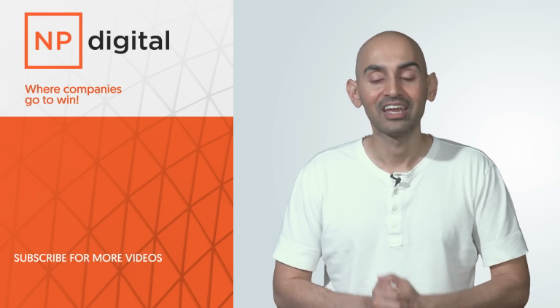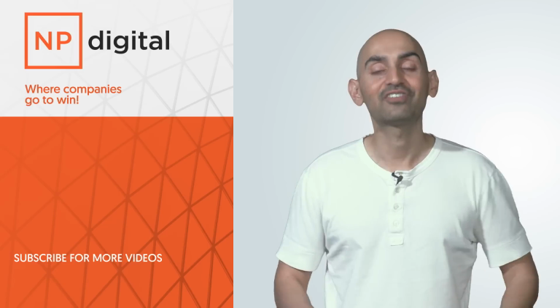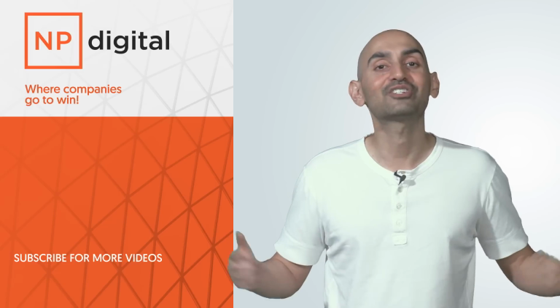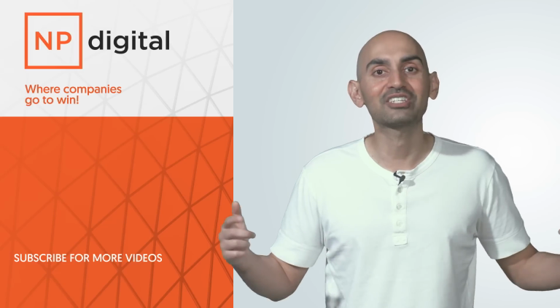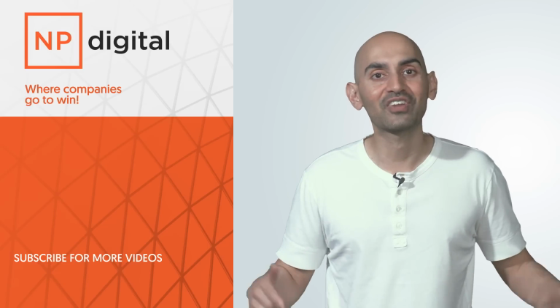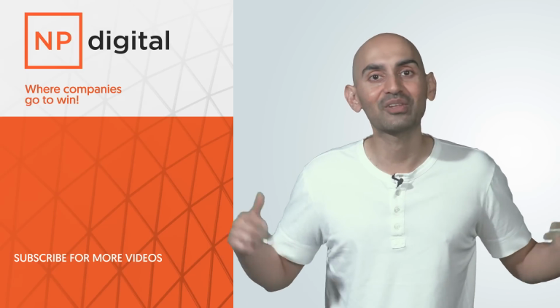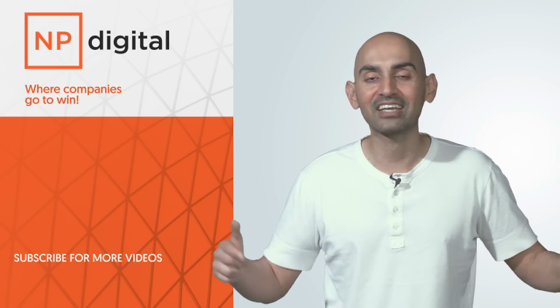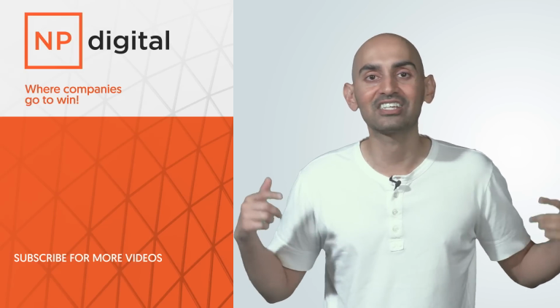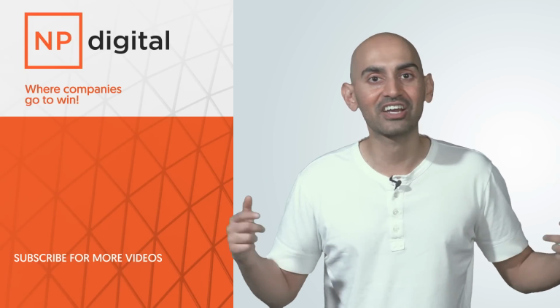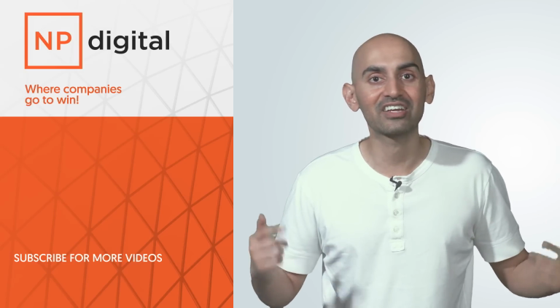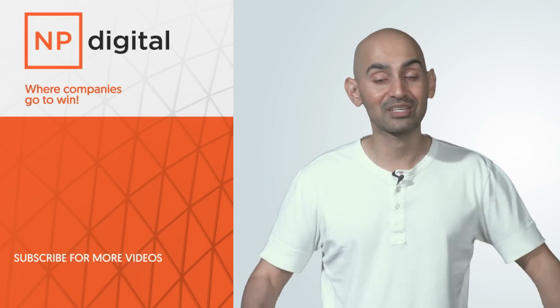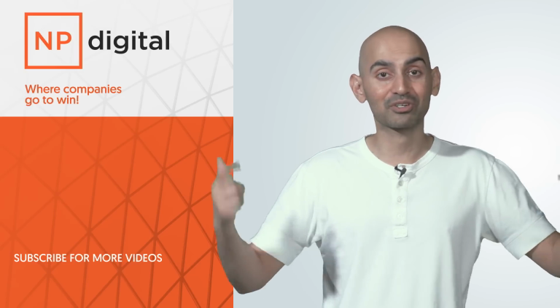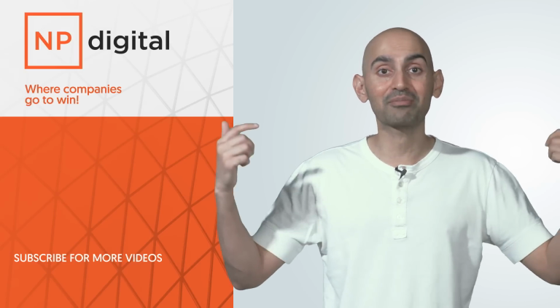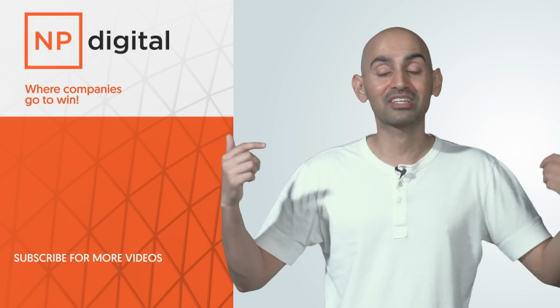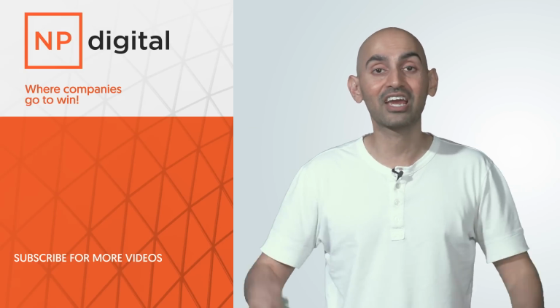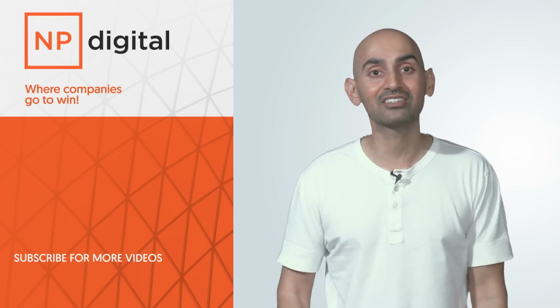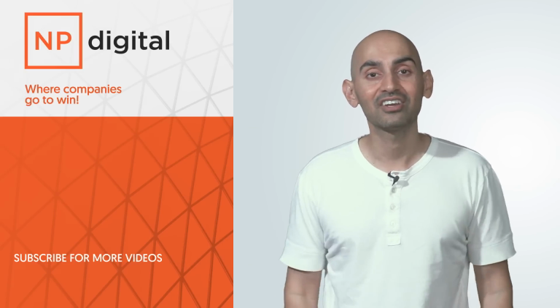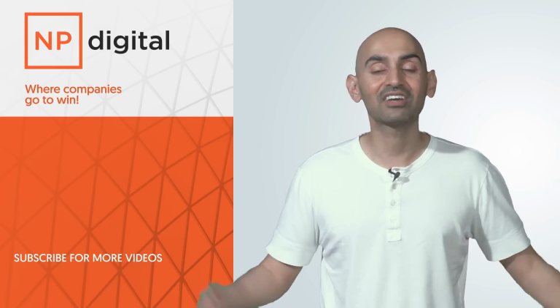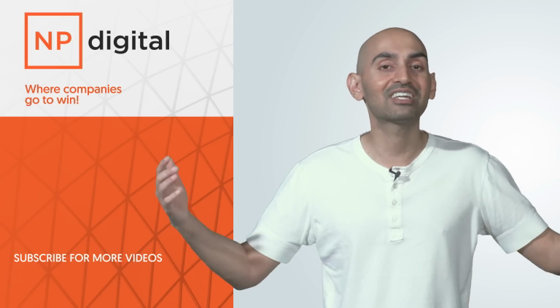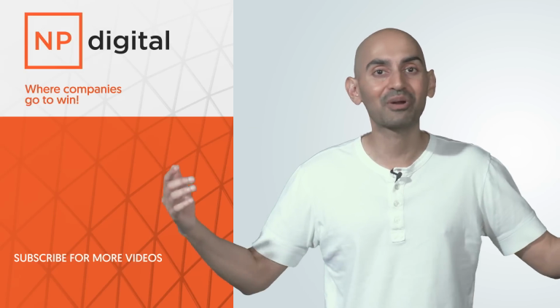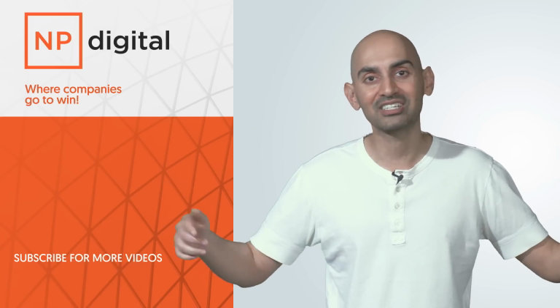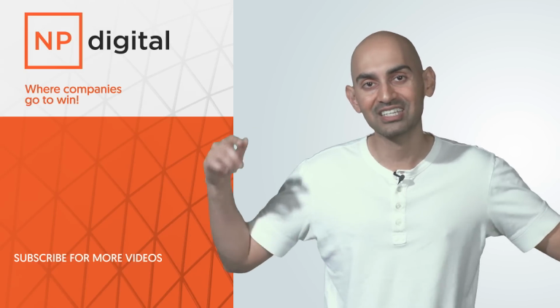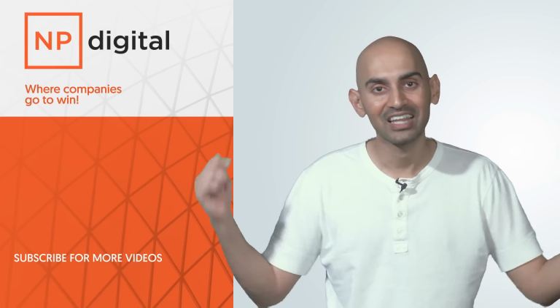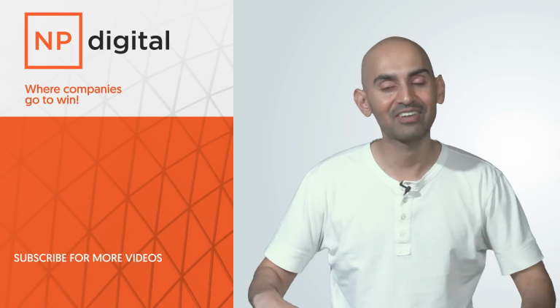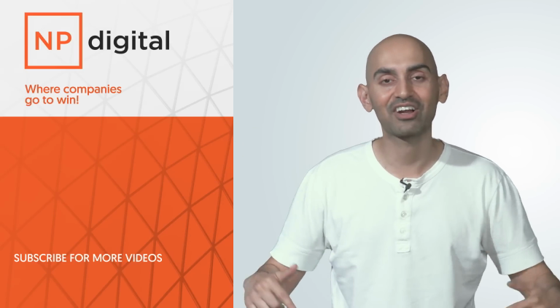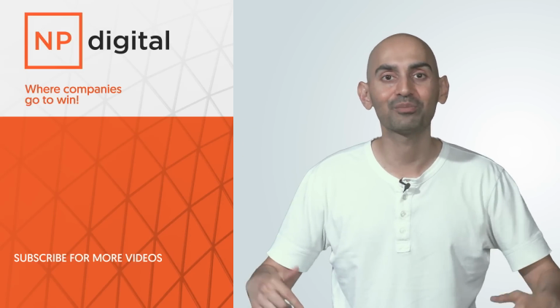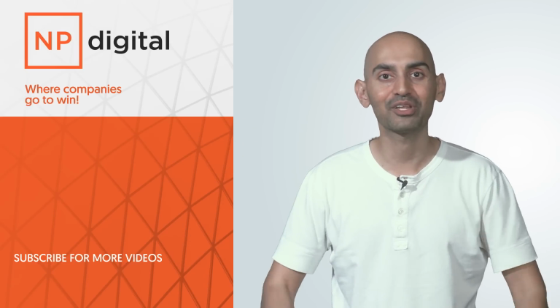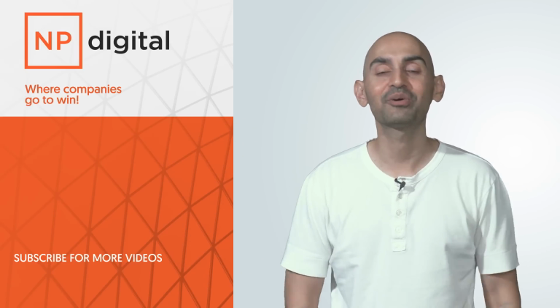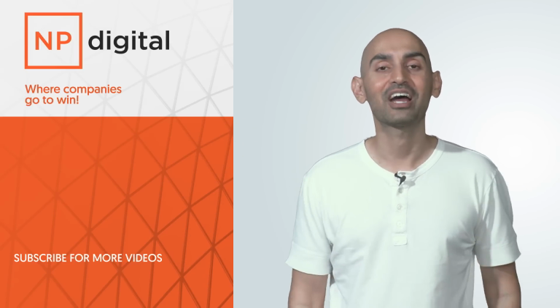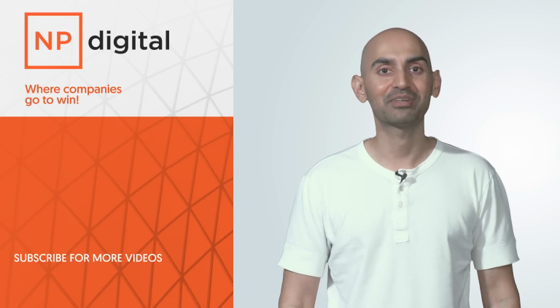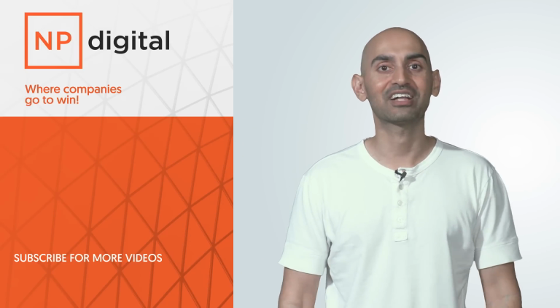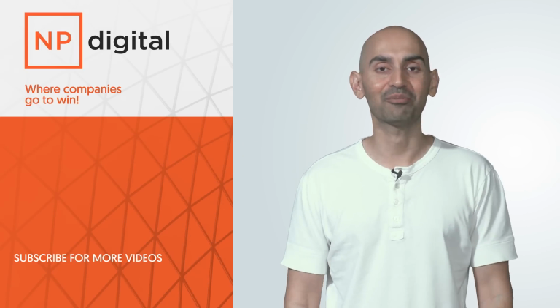If you enjoyed this video, like it, share it, subscribe to the channel. If you have any questions, leave a comment below. I'm here to help.